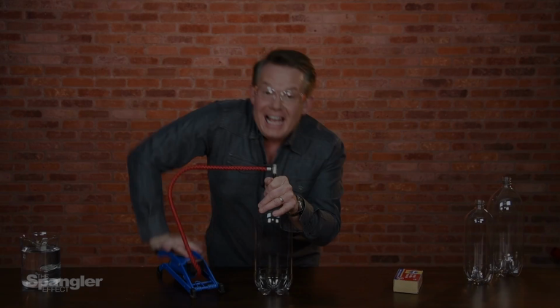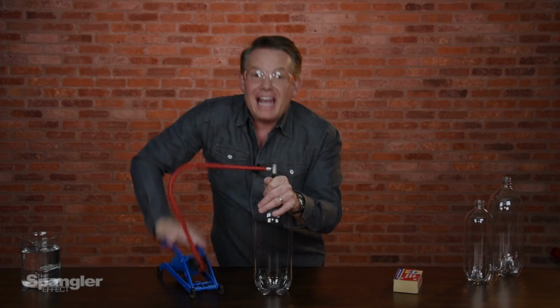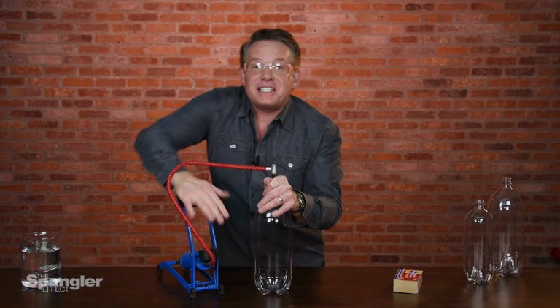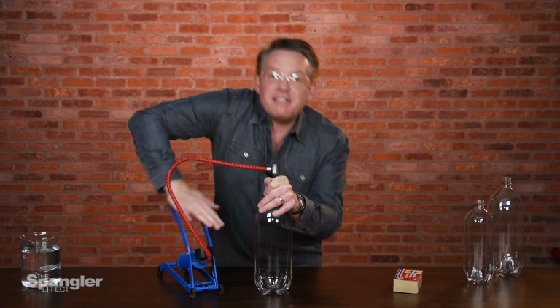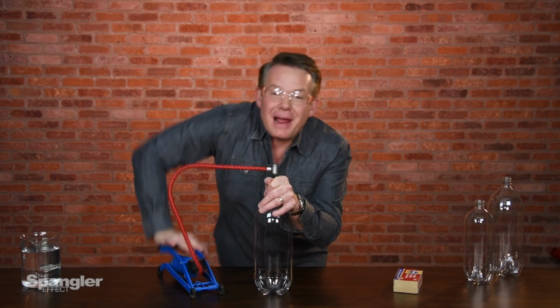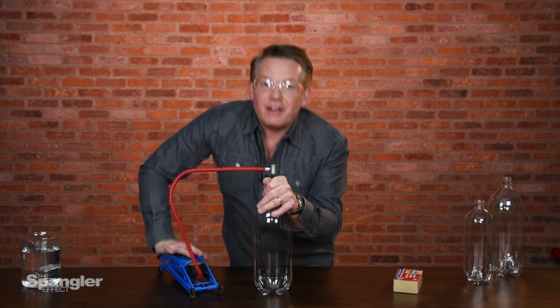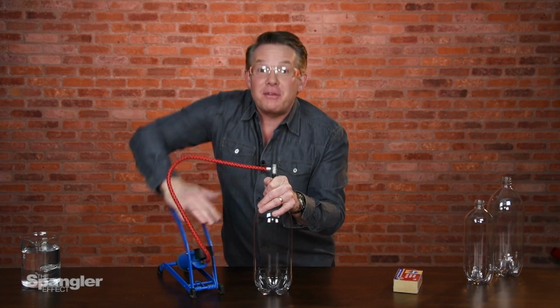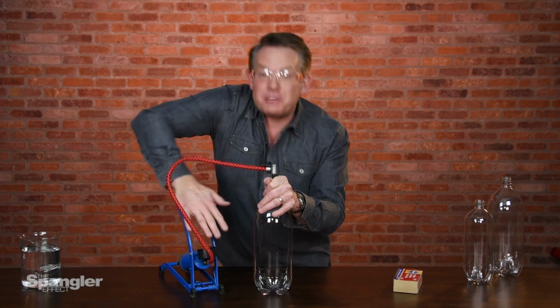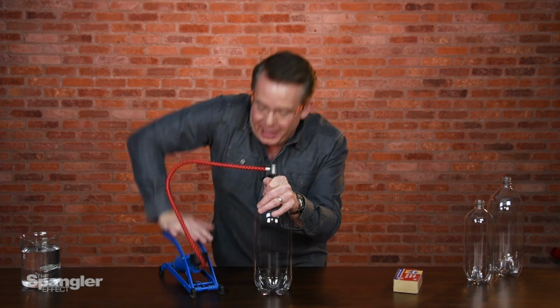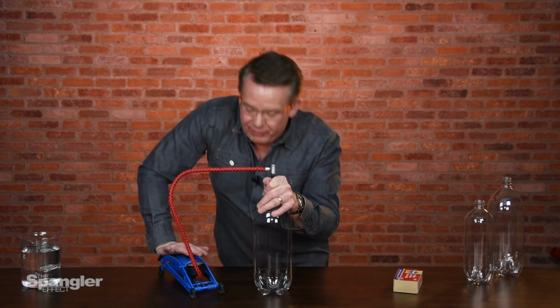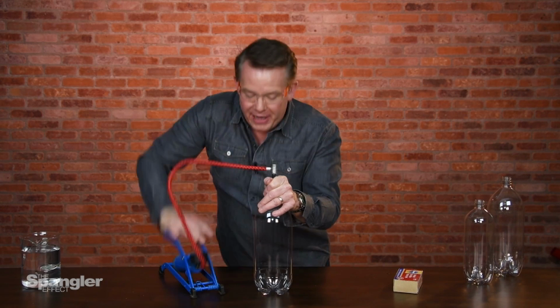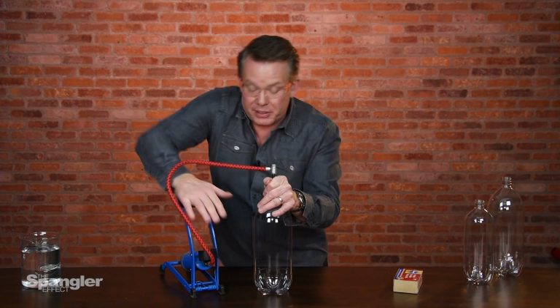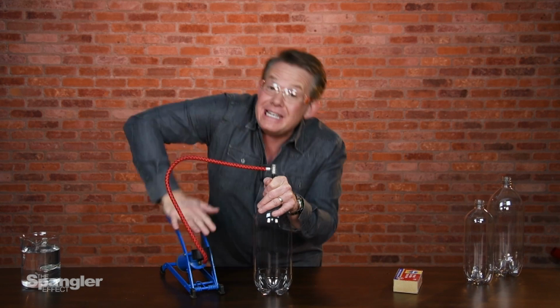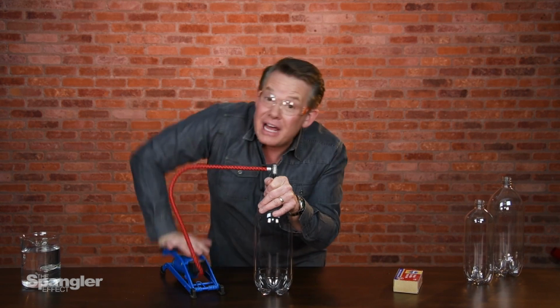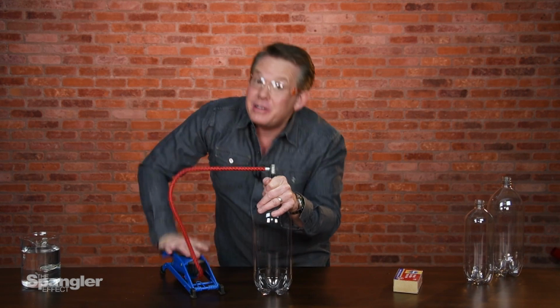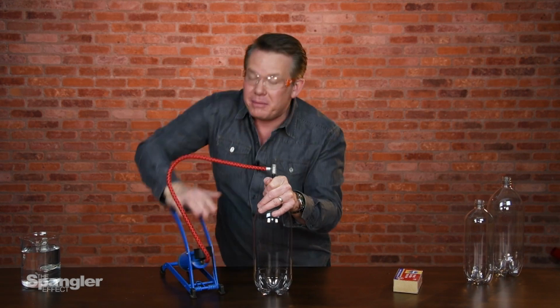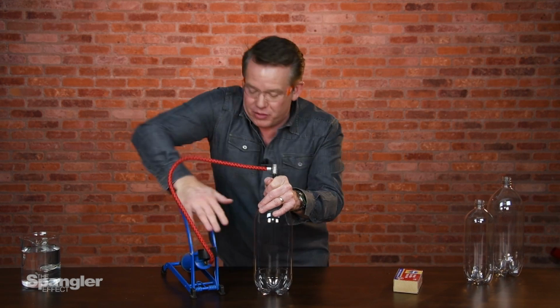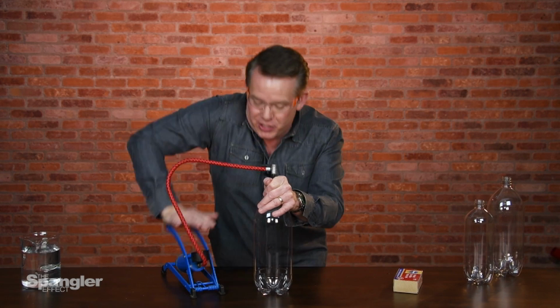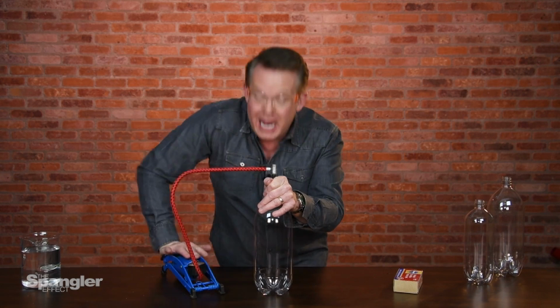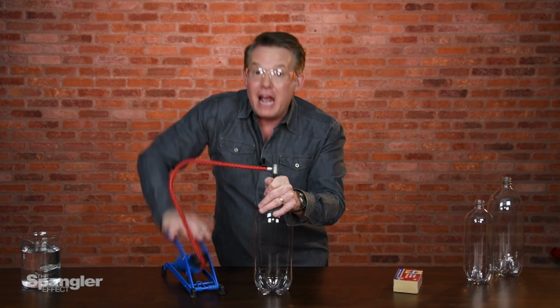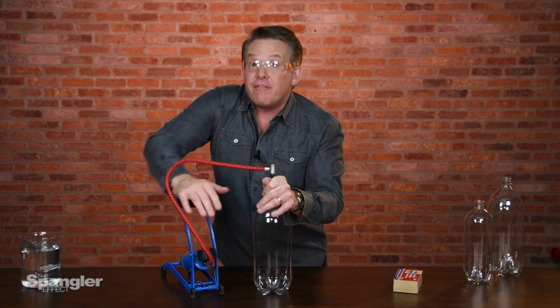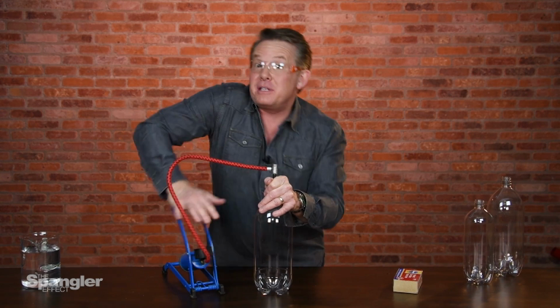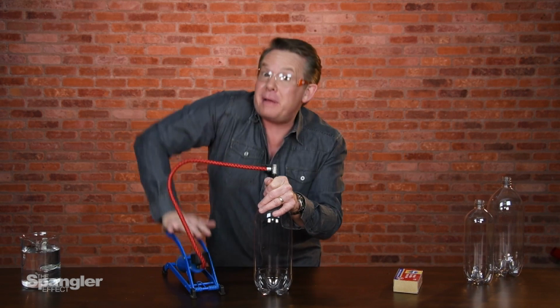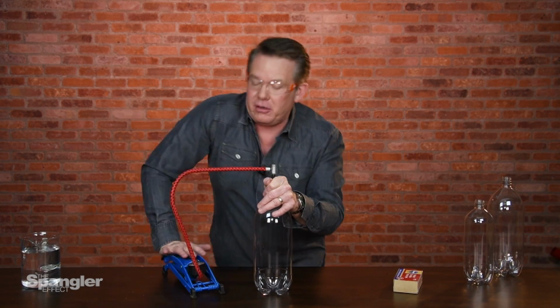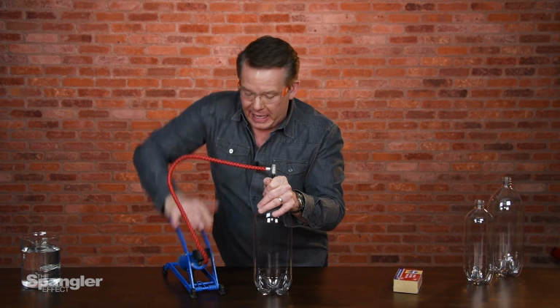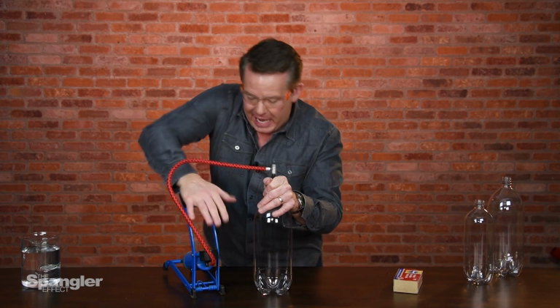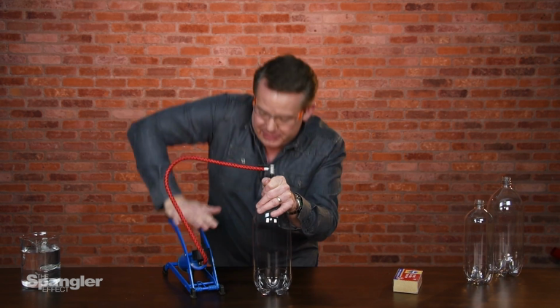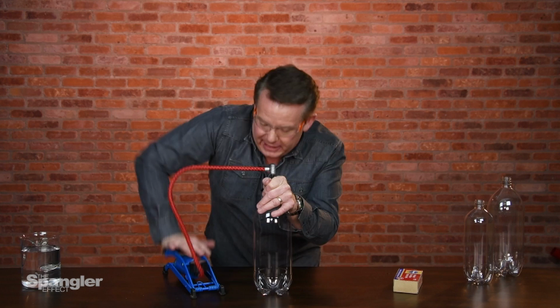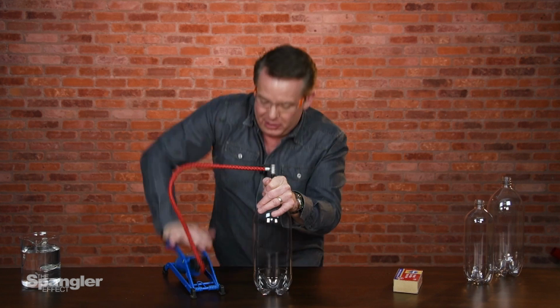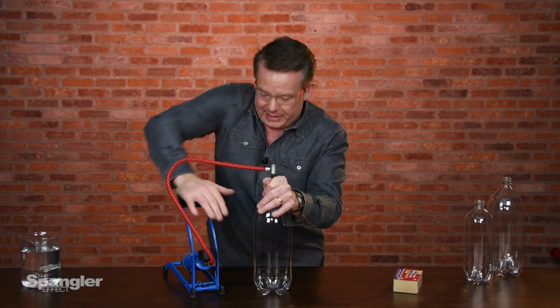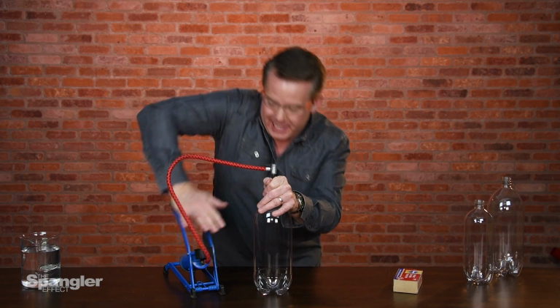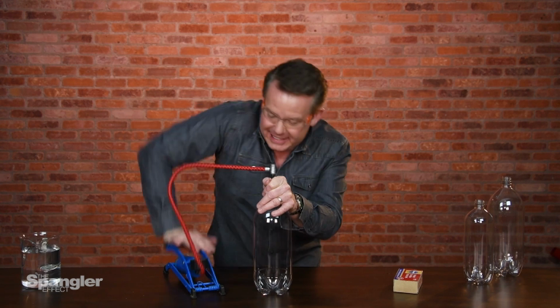Hey, it's Steve Spangler from The Spangler Effect with another demonstration from the Spangler Lab. Take a look at this.